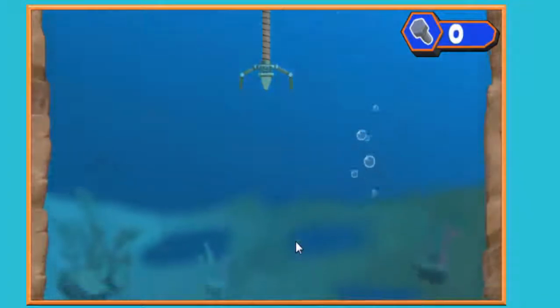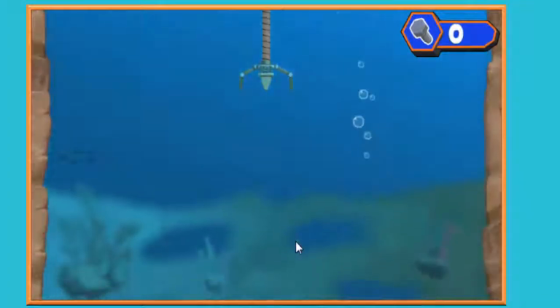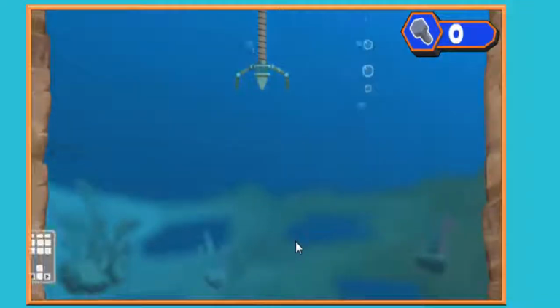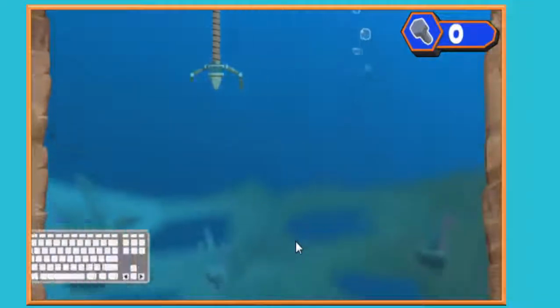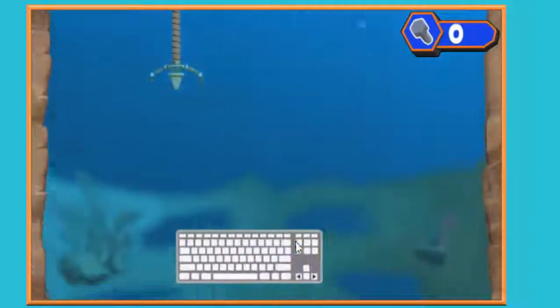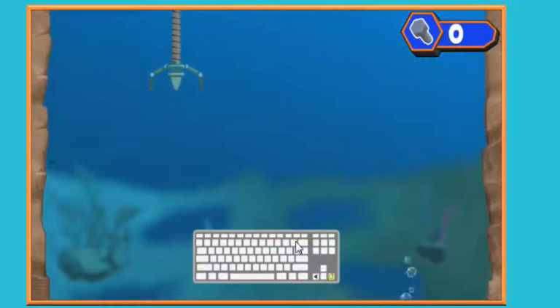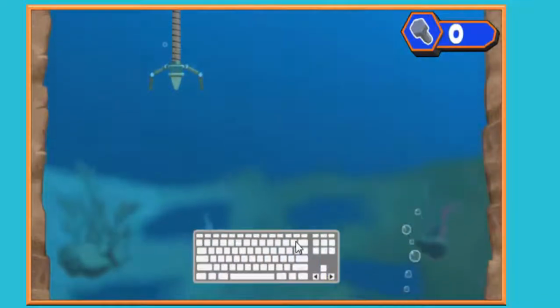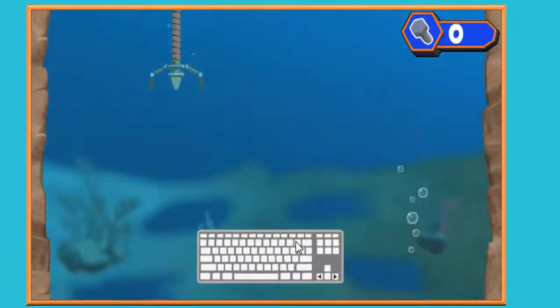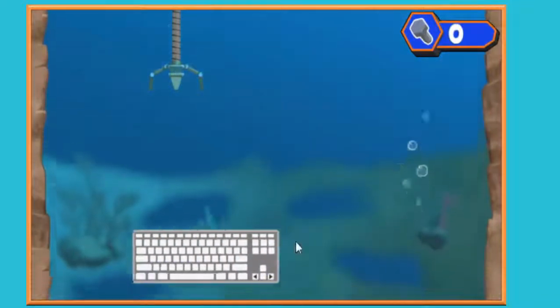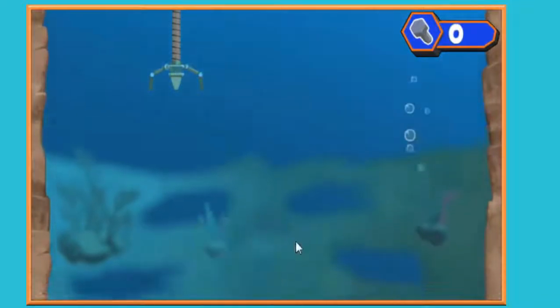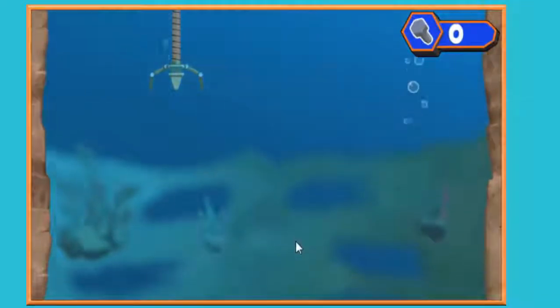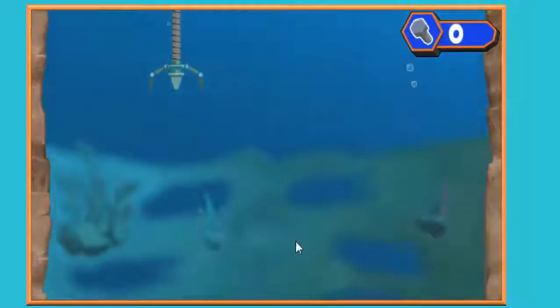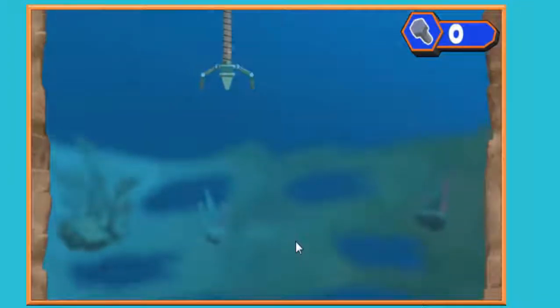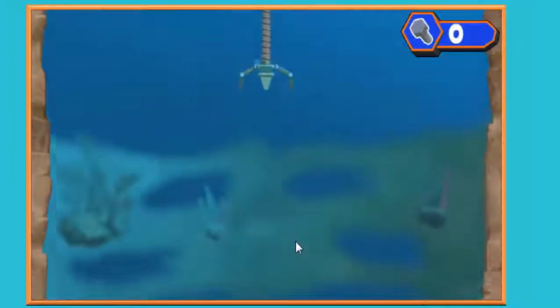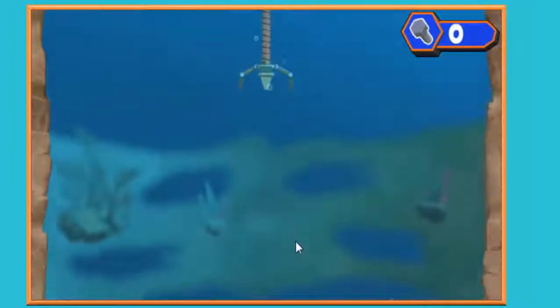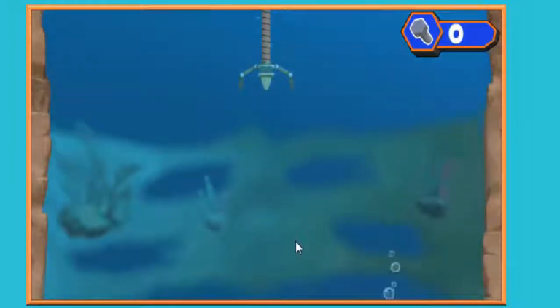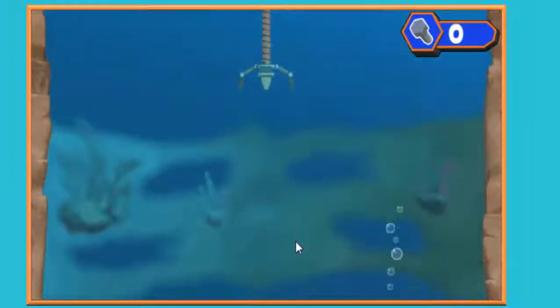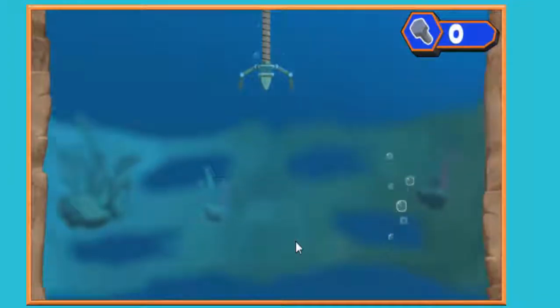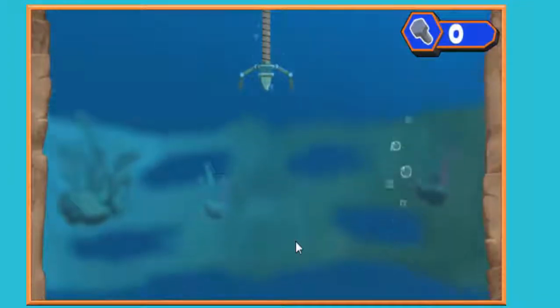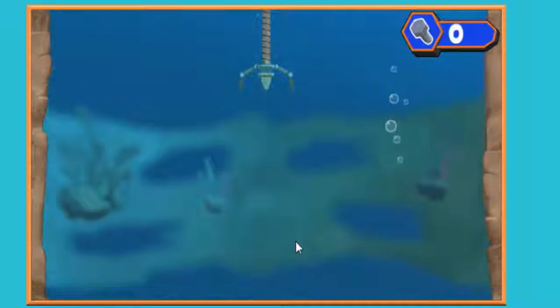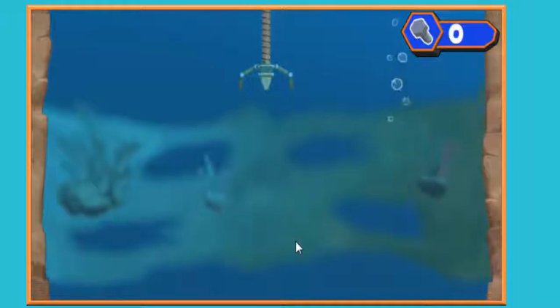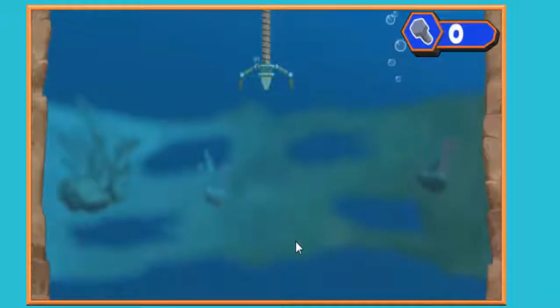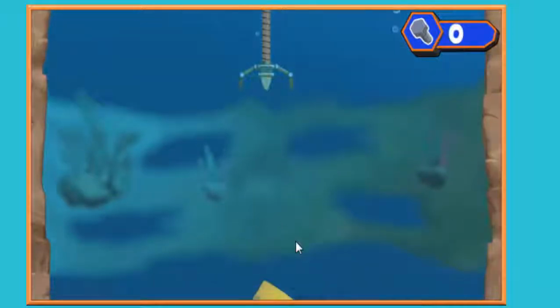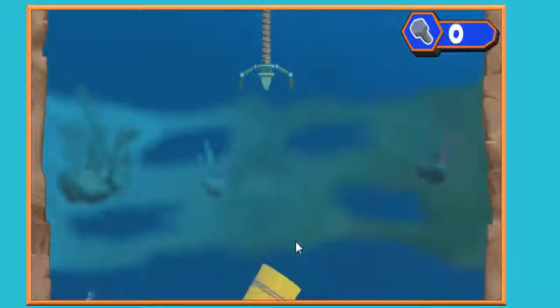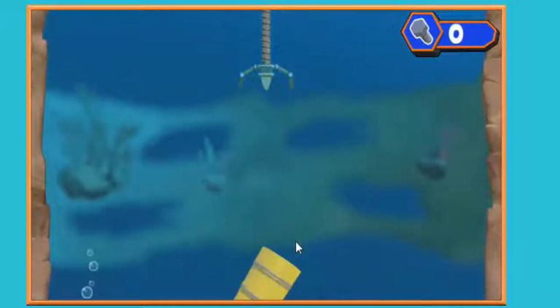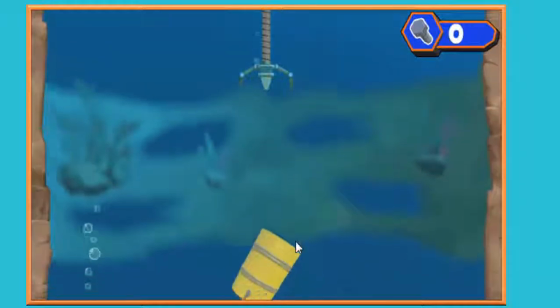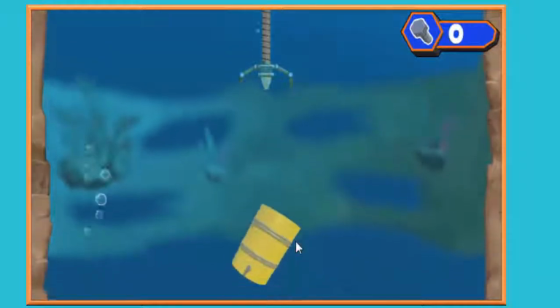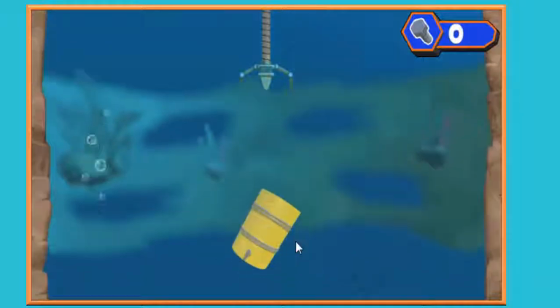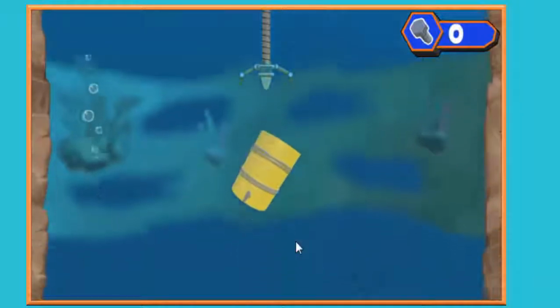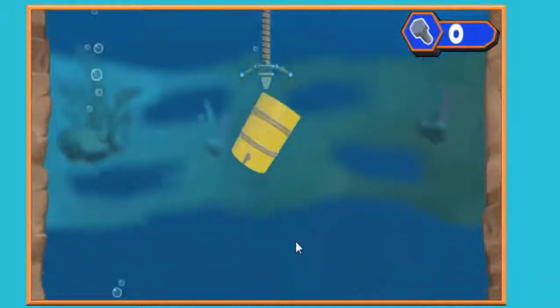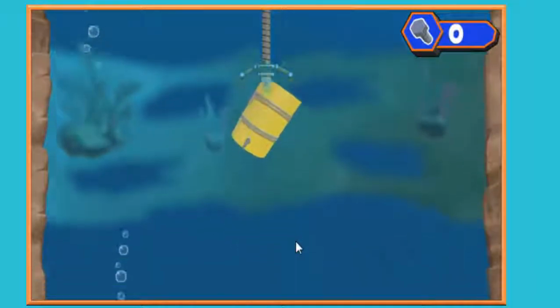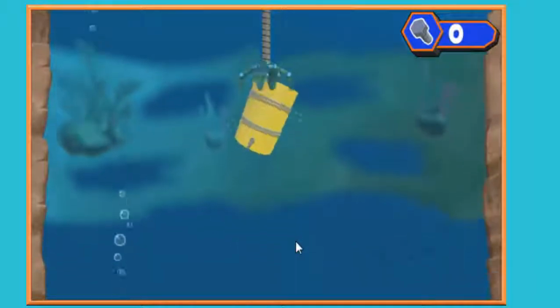Press the left or right key! Watch out for things in Whirly's way! They'll slow her down!